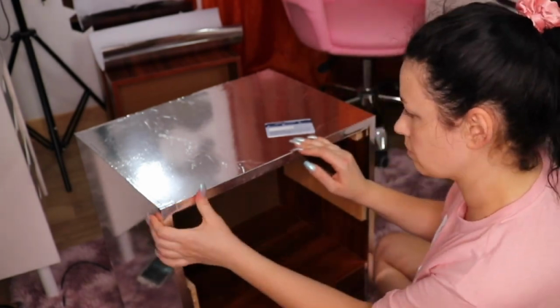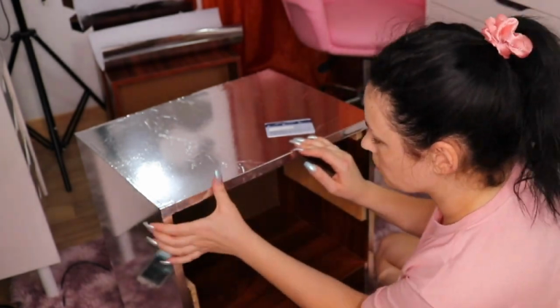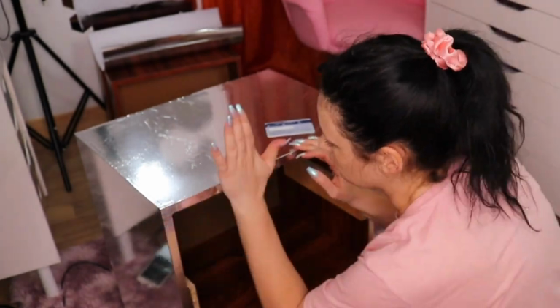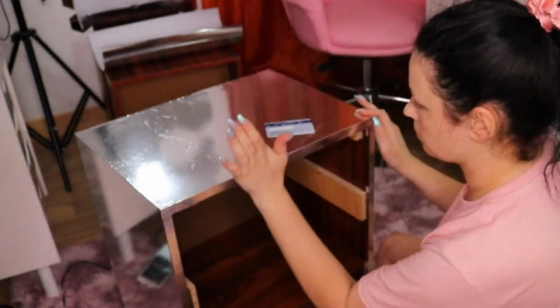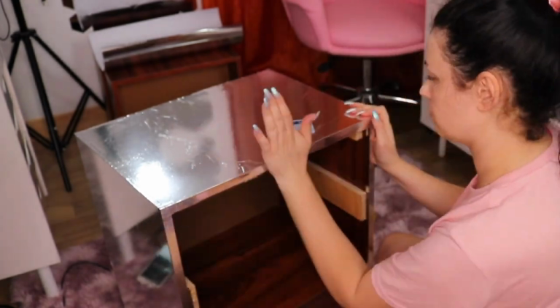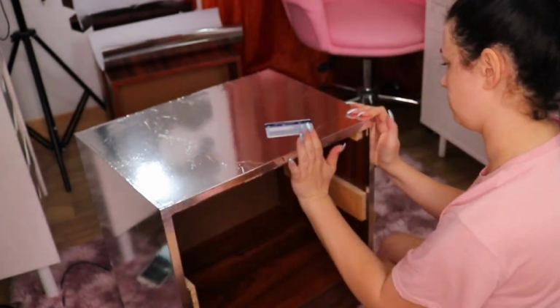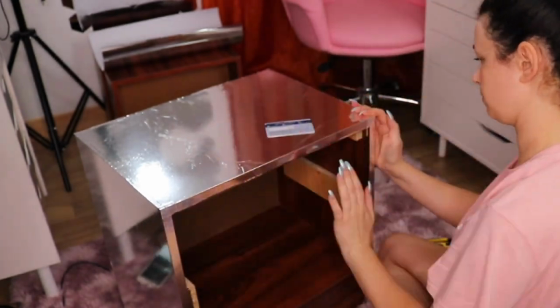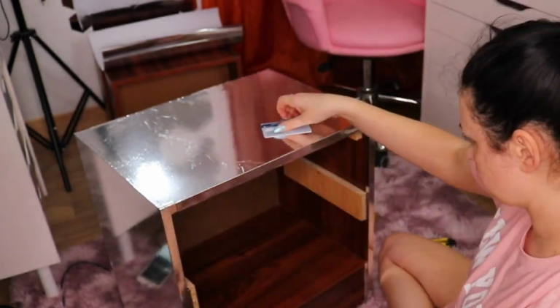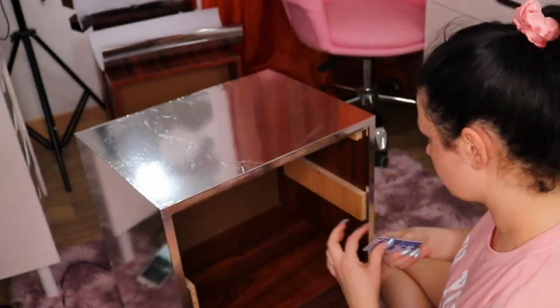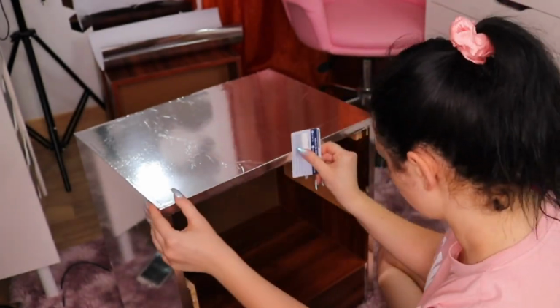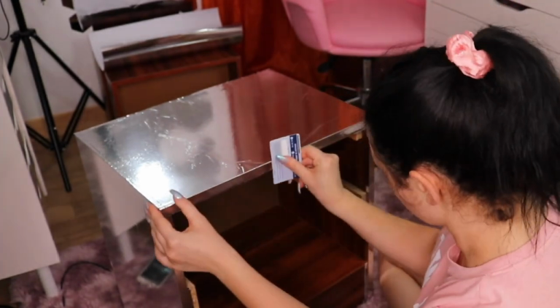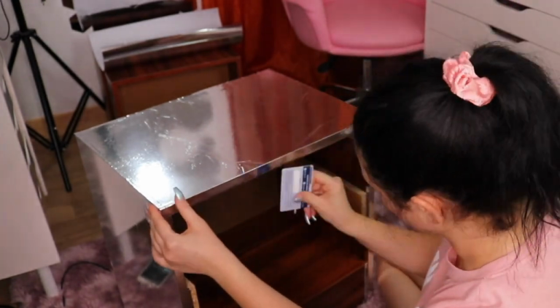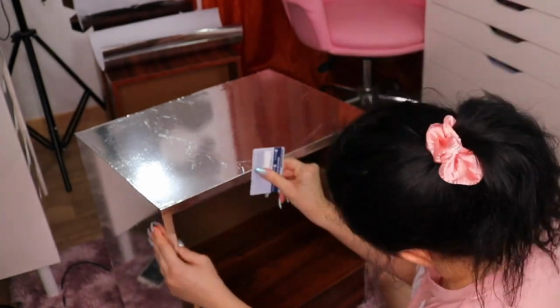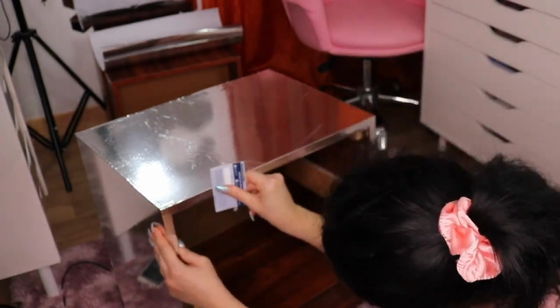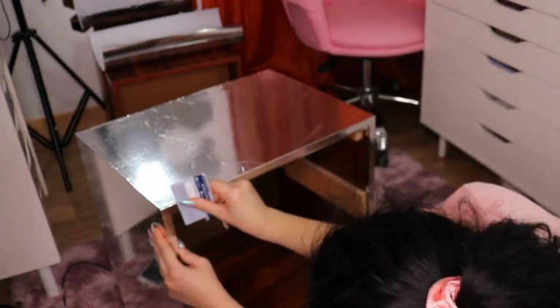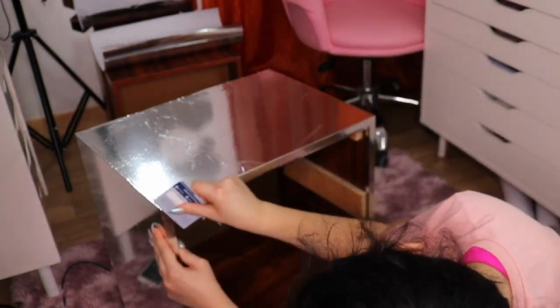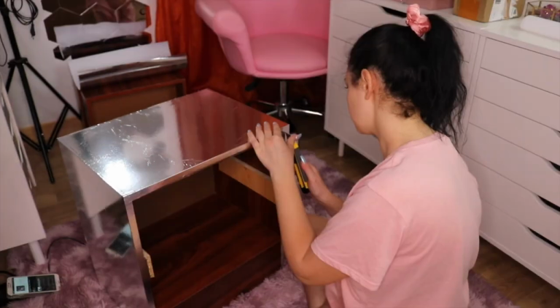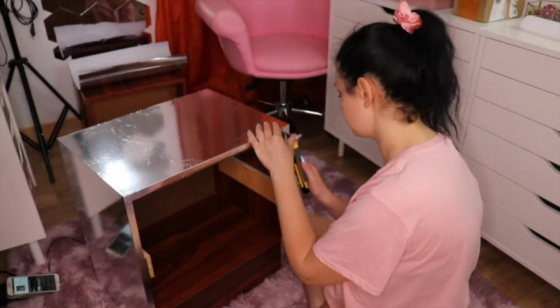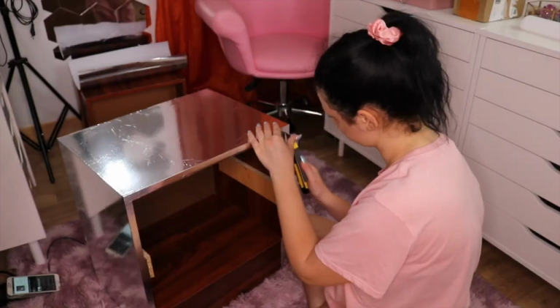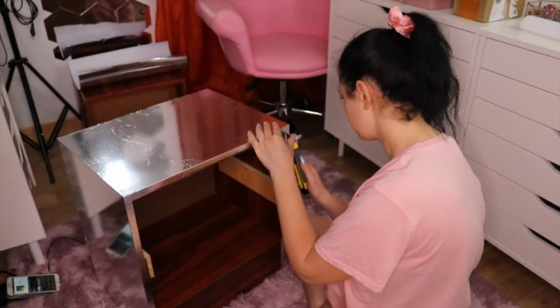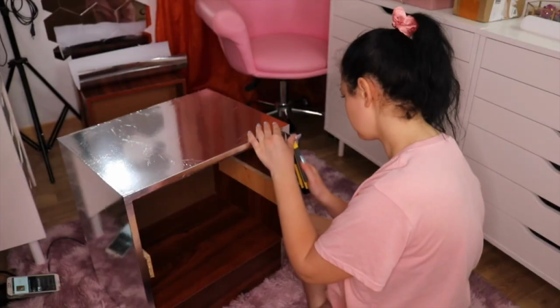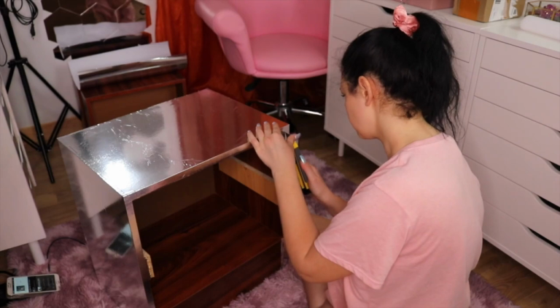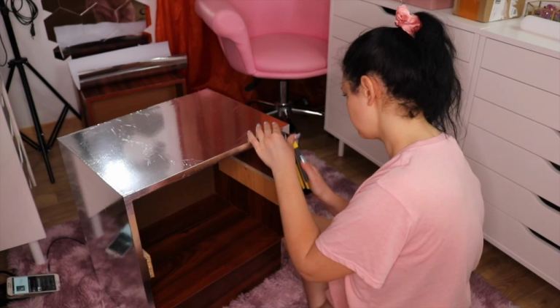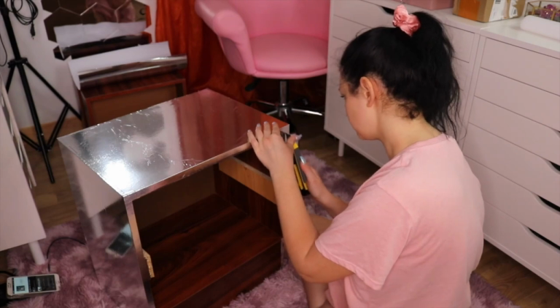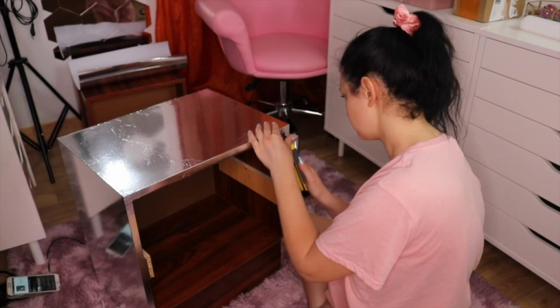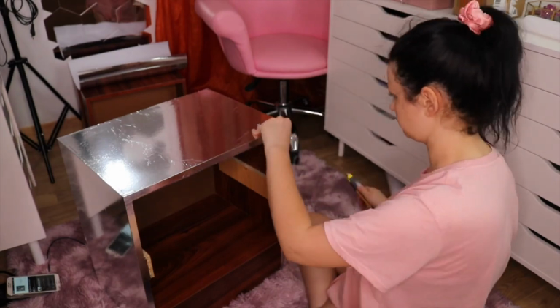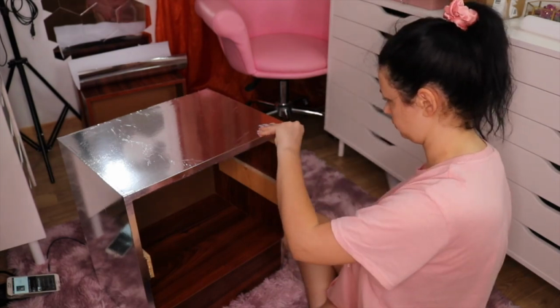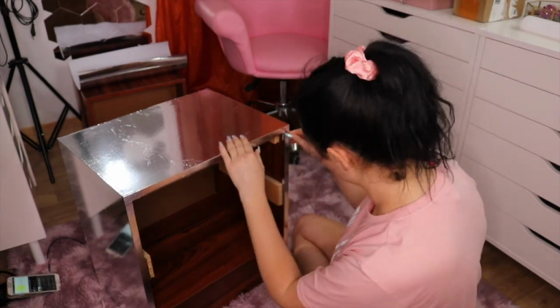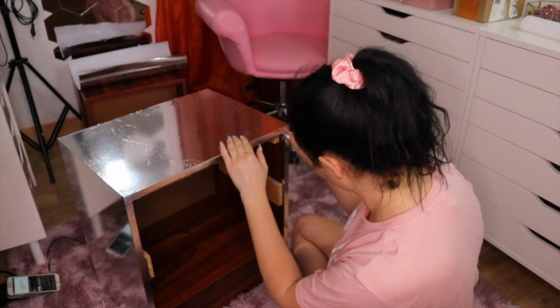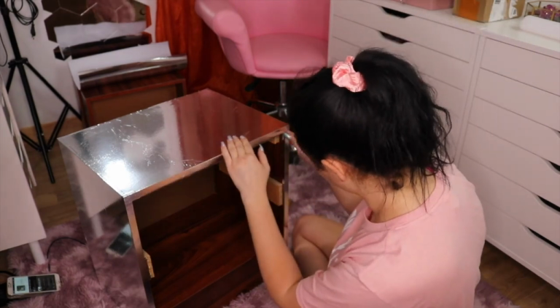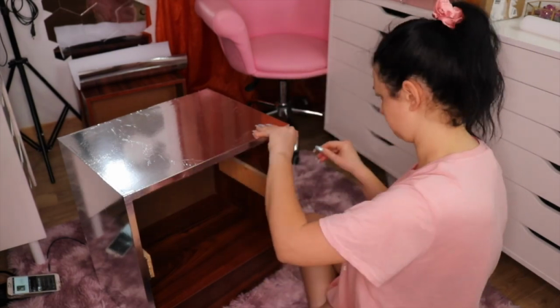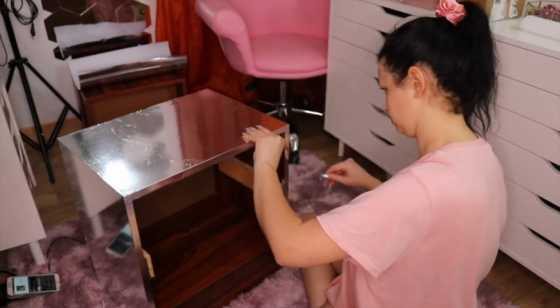It looks a little bit wonky right now but no worries because it came with a protective layer.